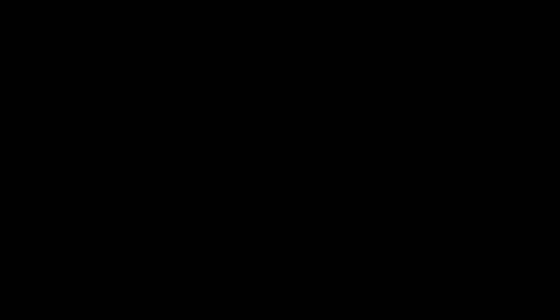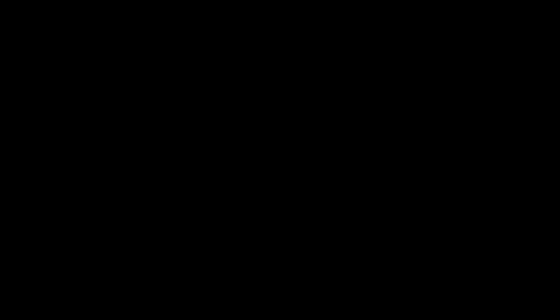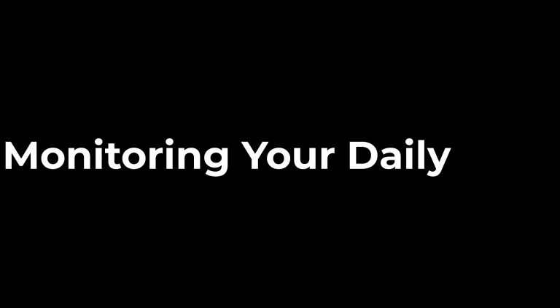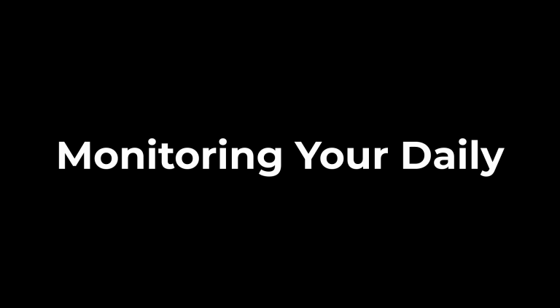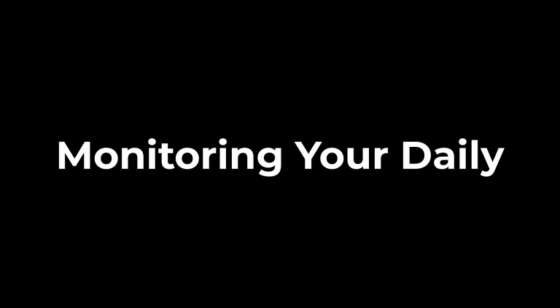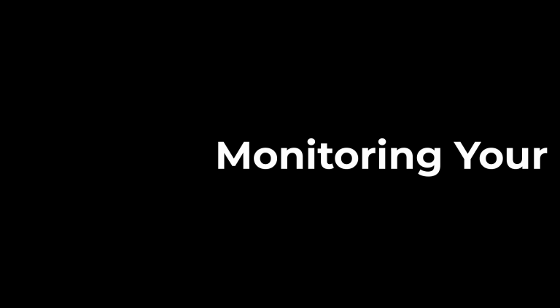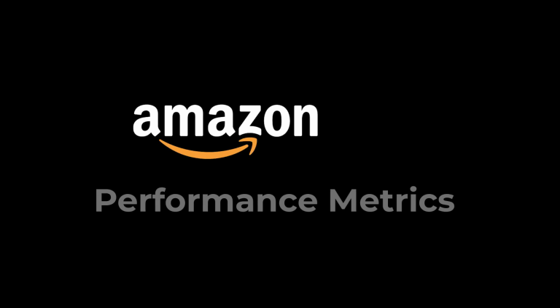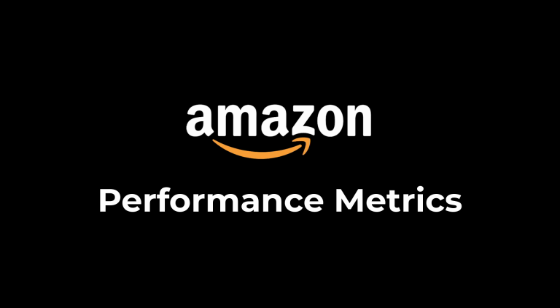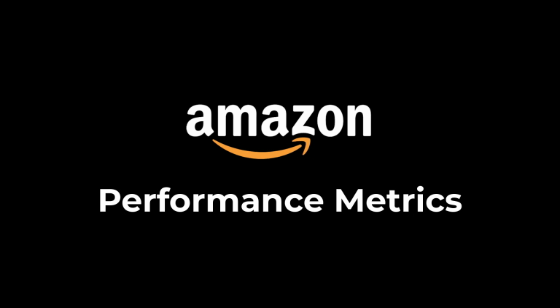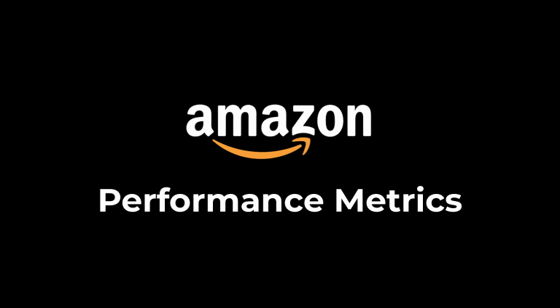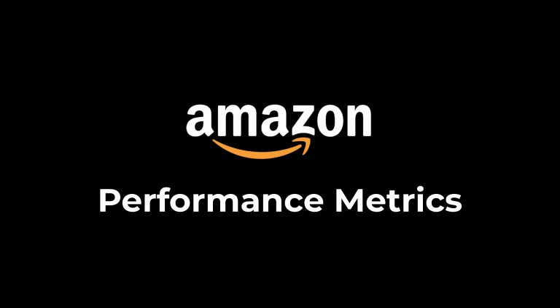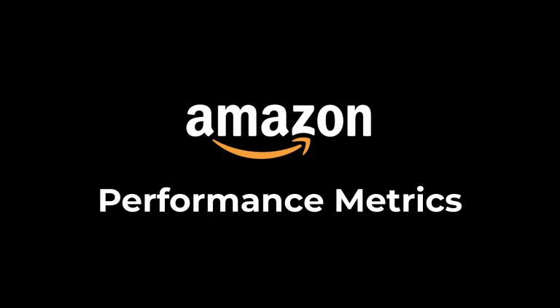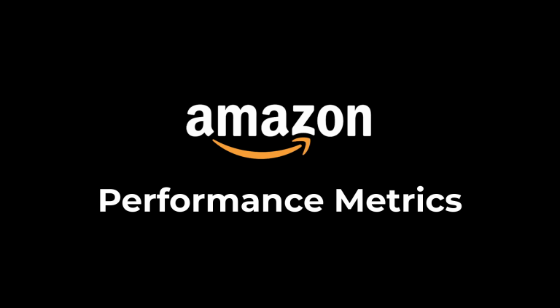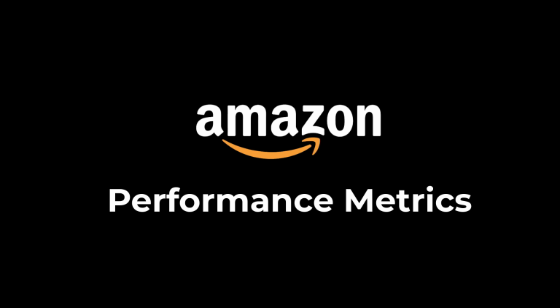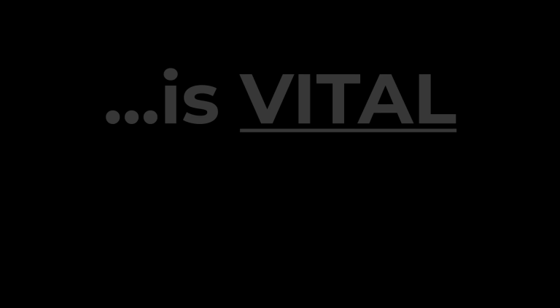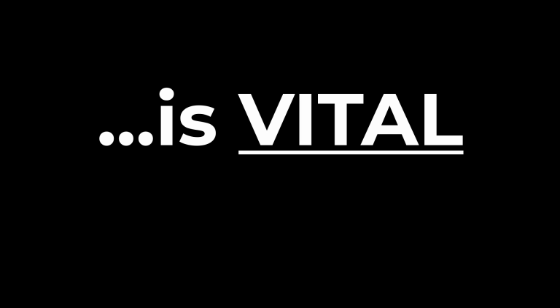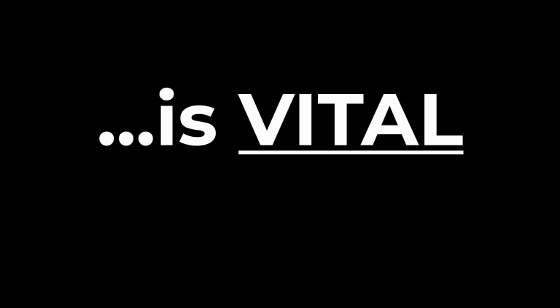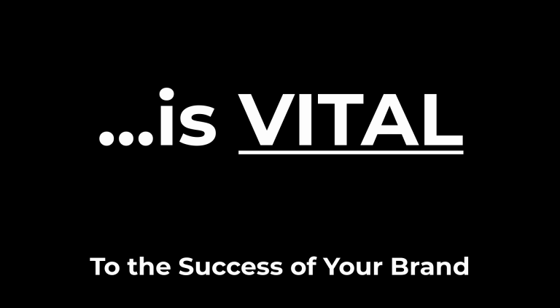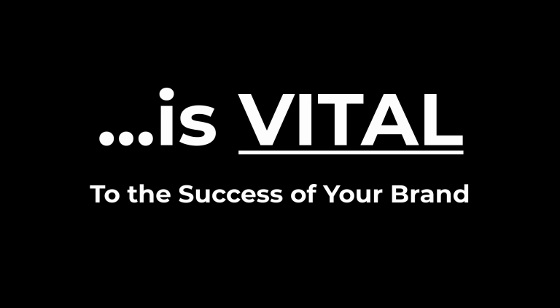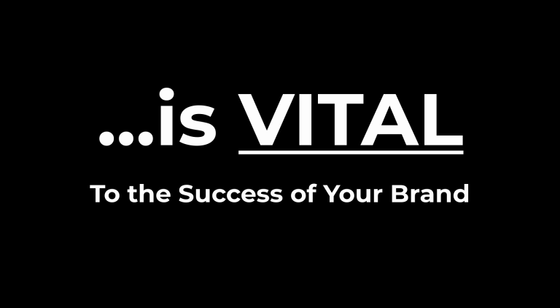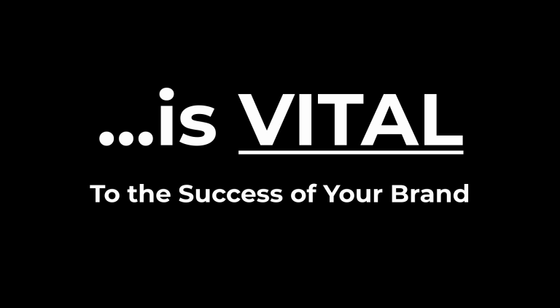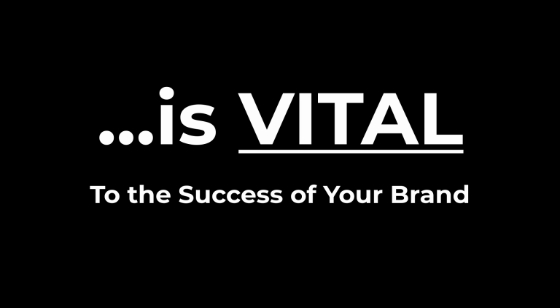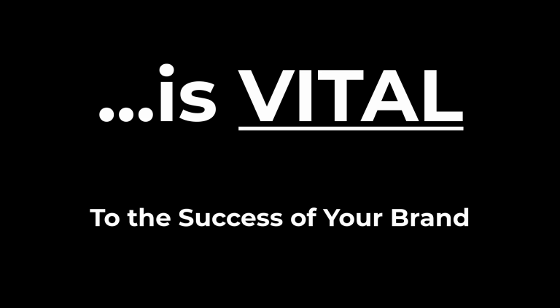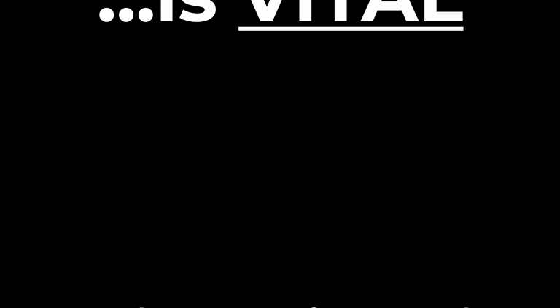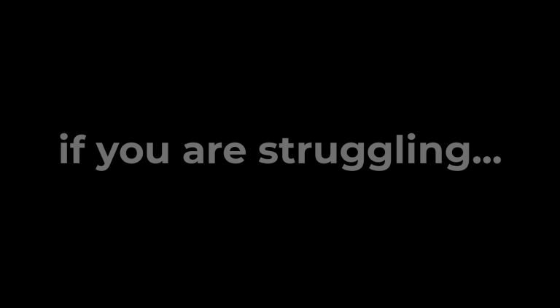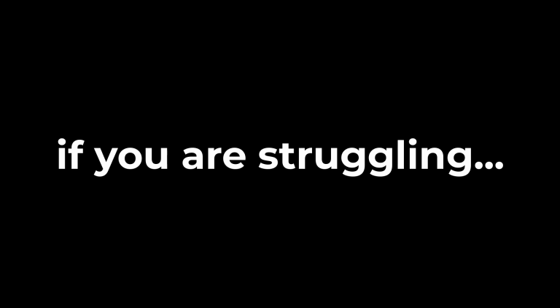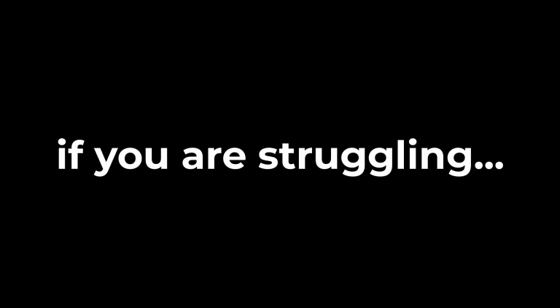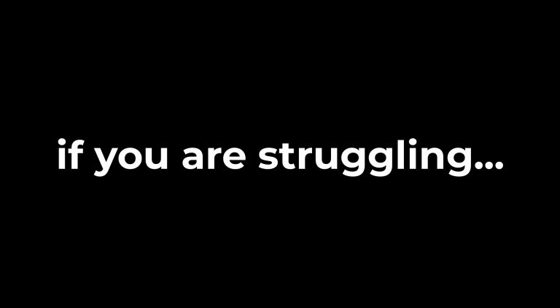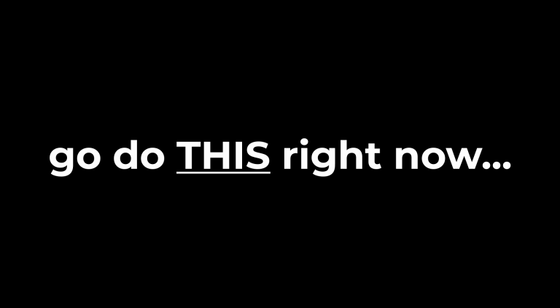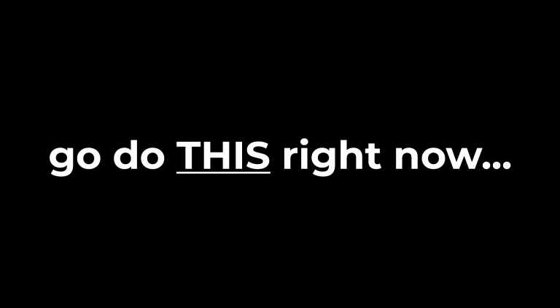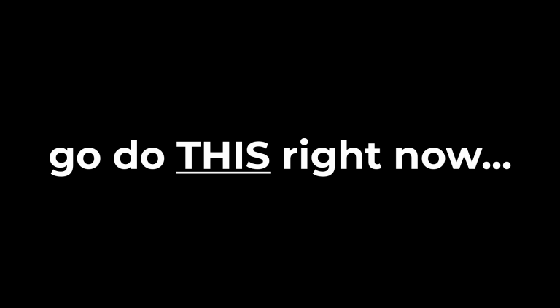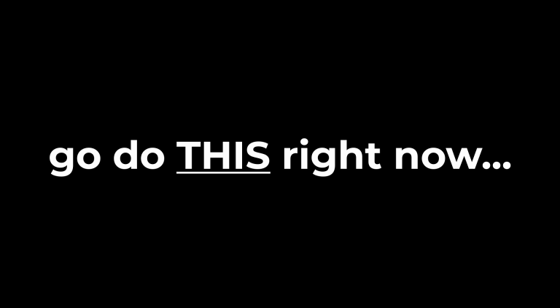Monitoring your daily Amazon performance metrics efficiently is vital to the success of your brand. If you're struggling at it, go do this right now.